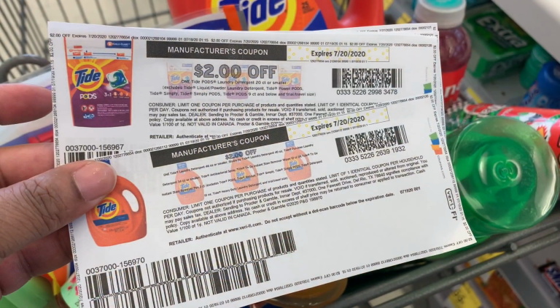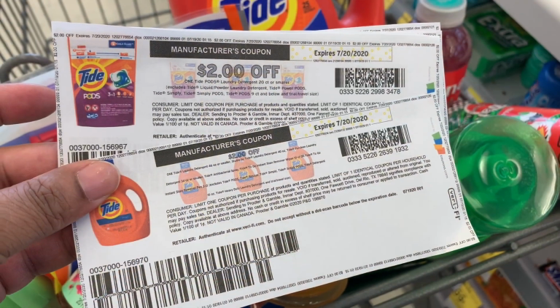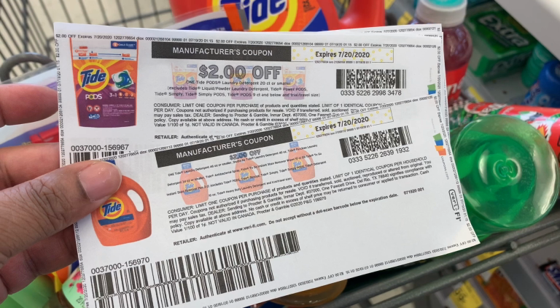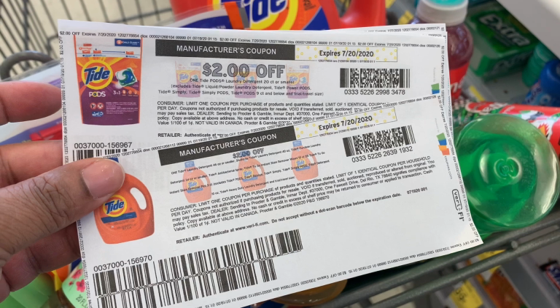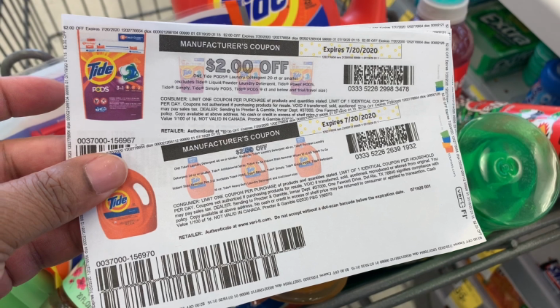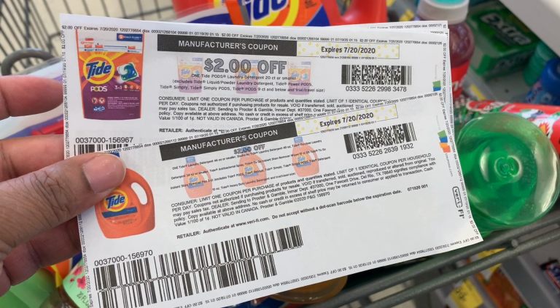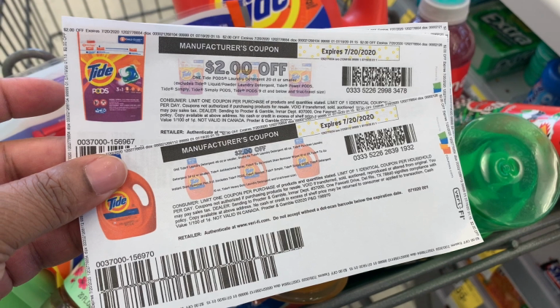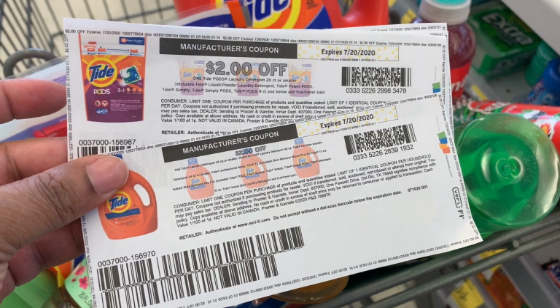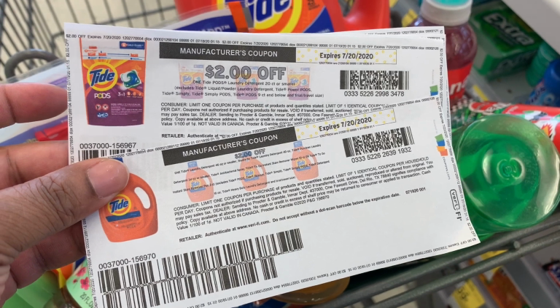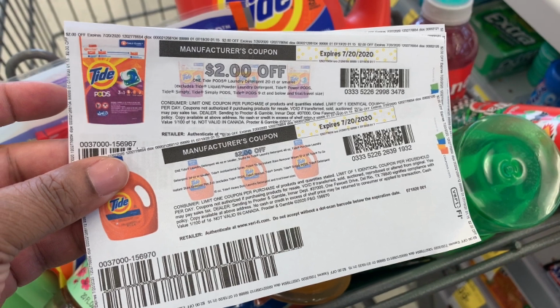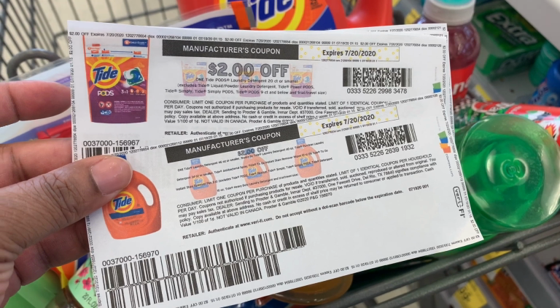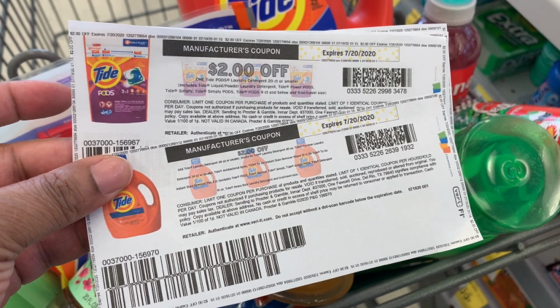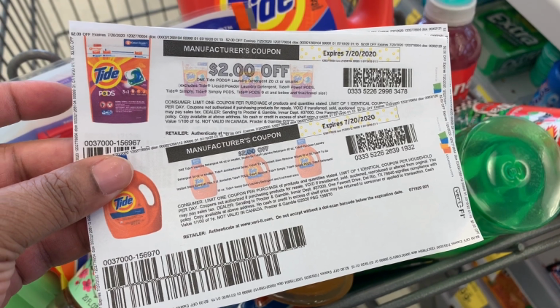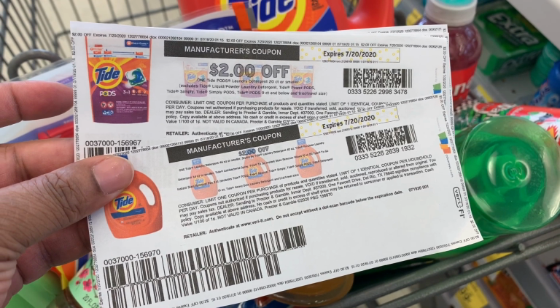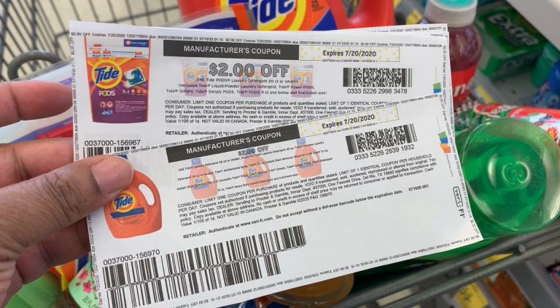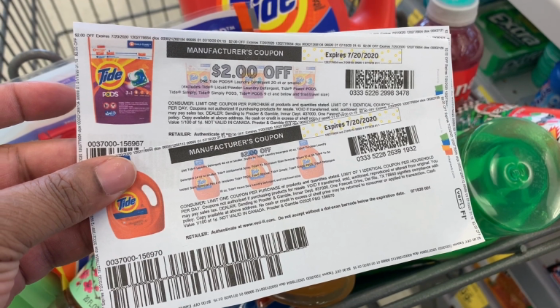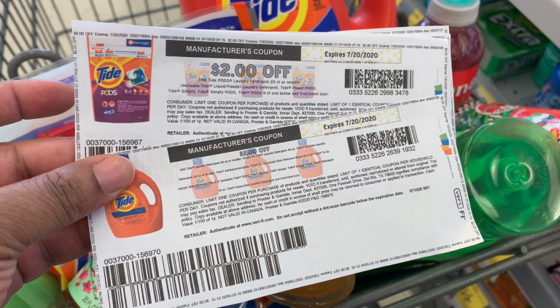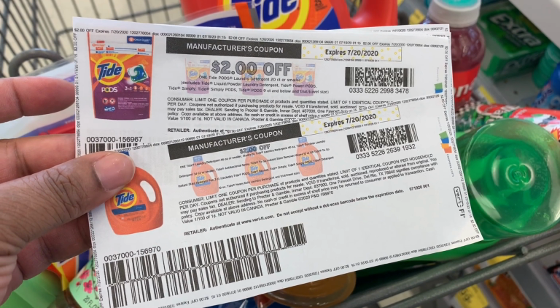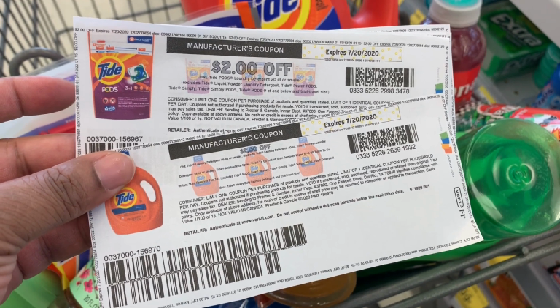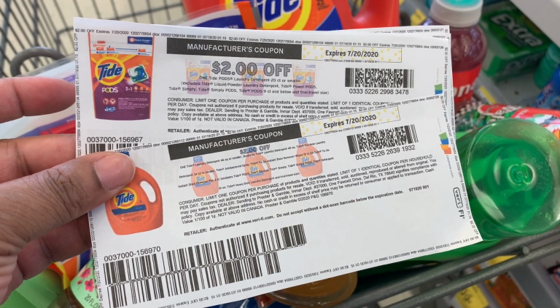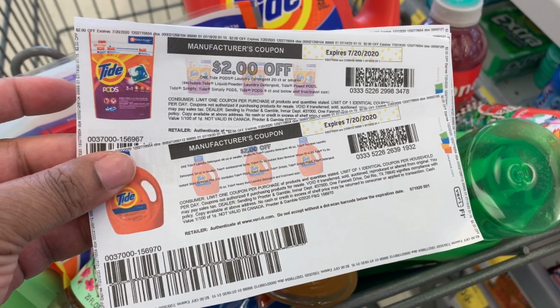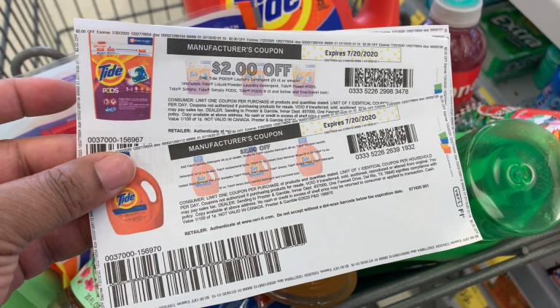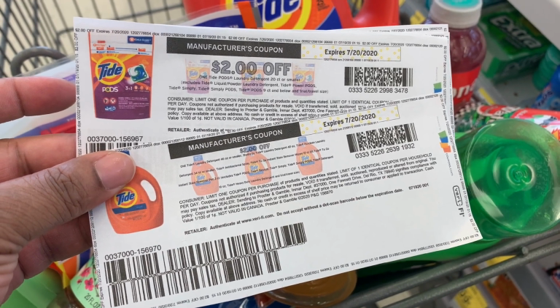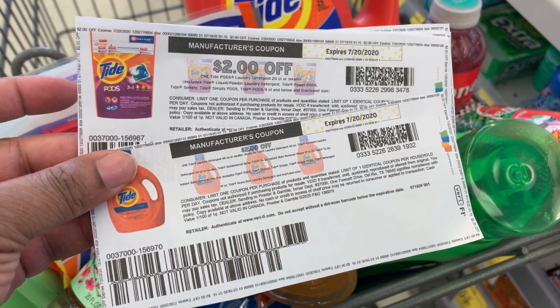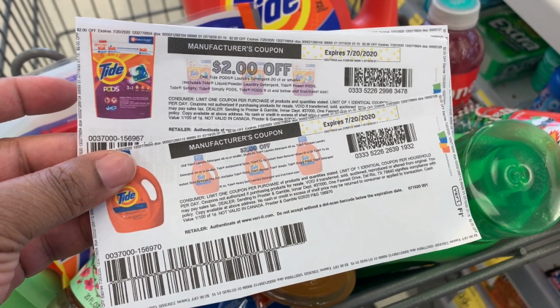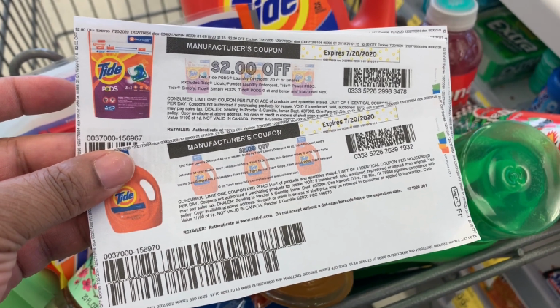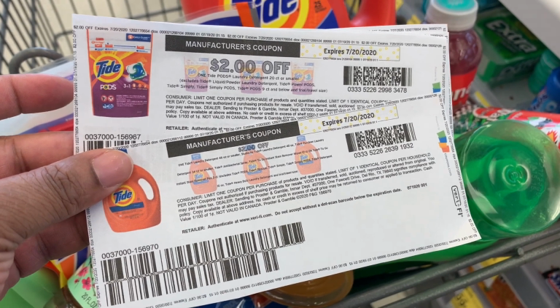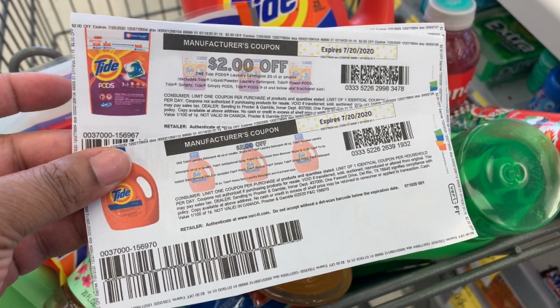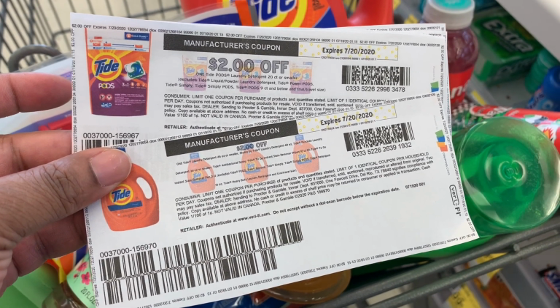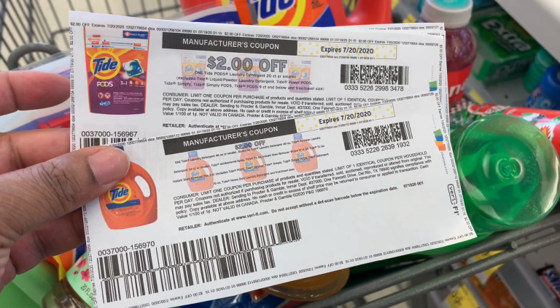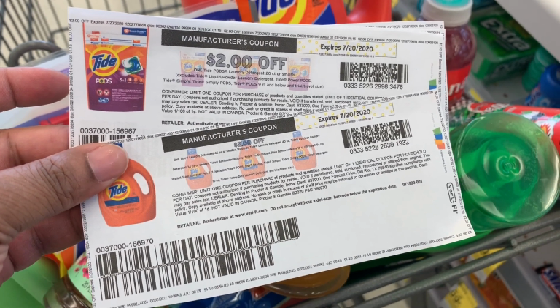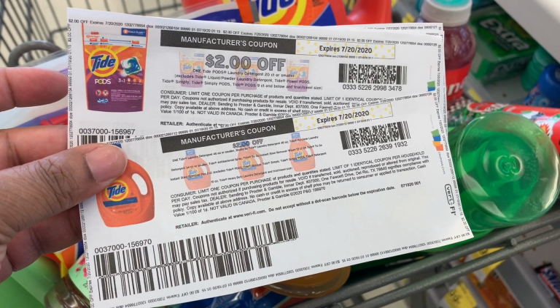I use printed coupons from PNG Everyday along with my digital coupons.